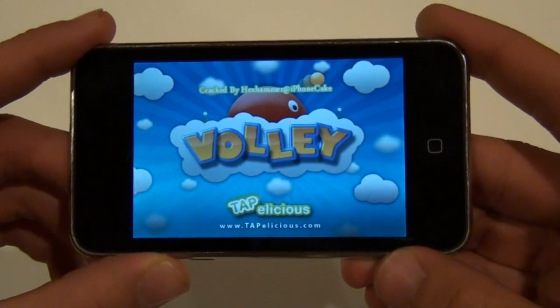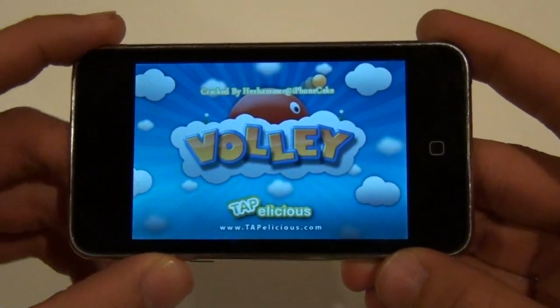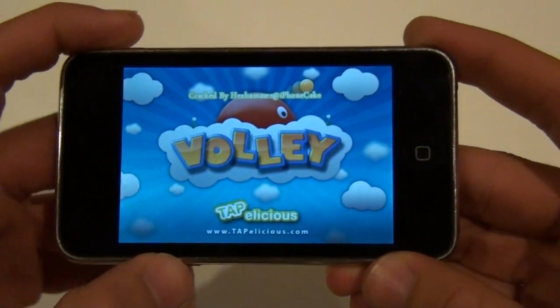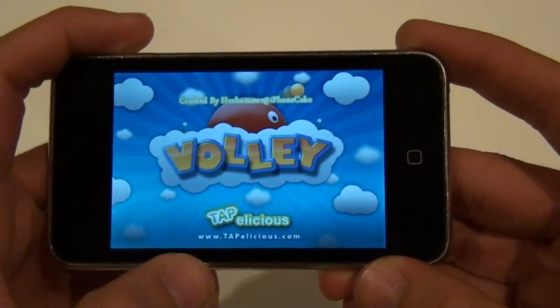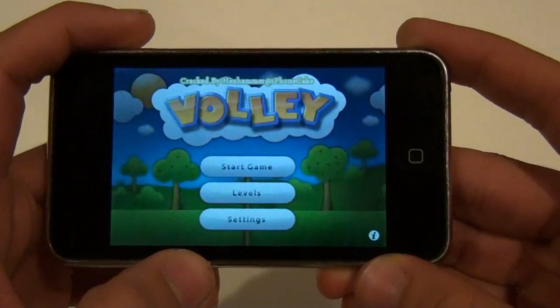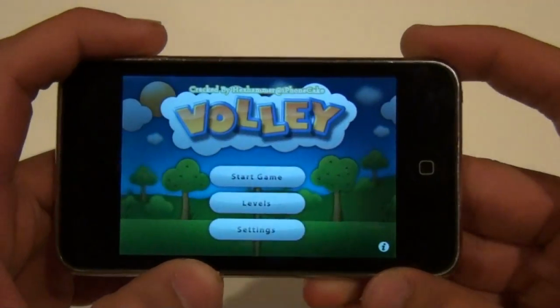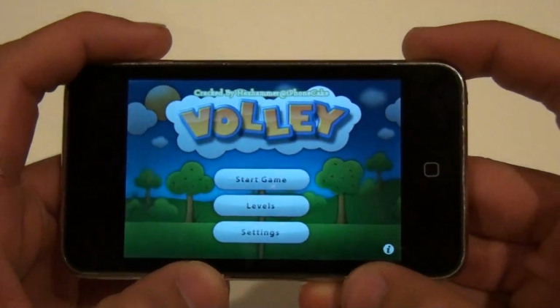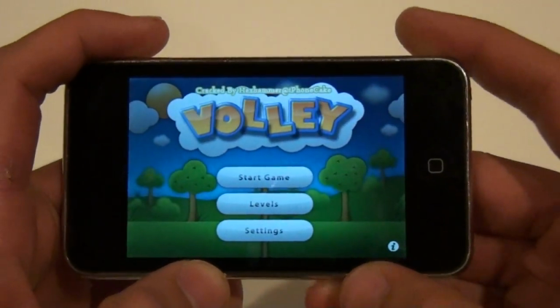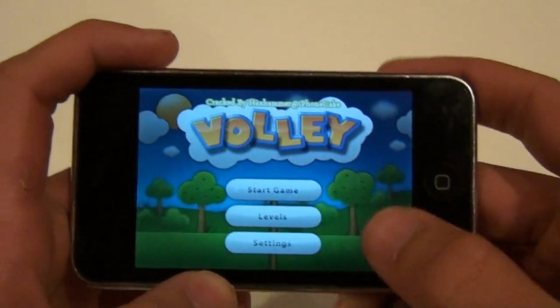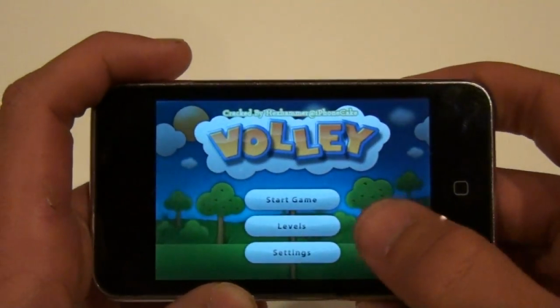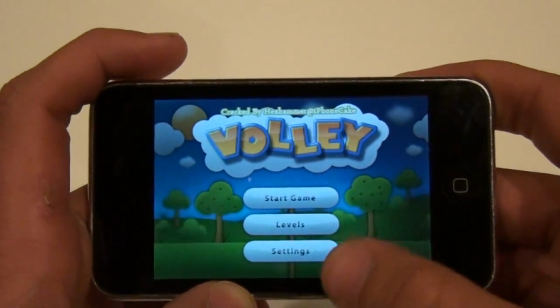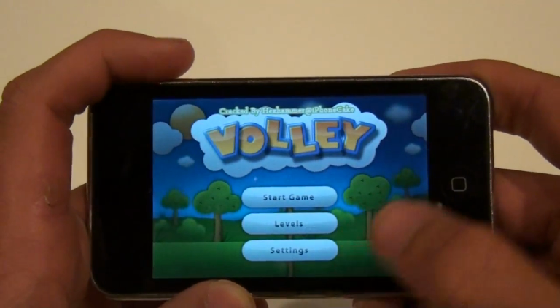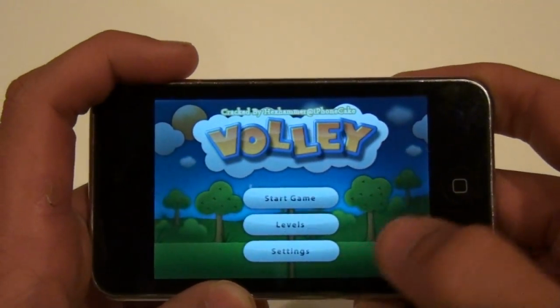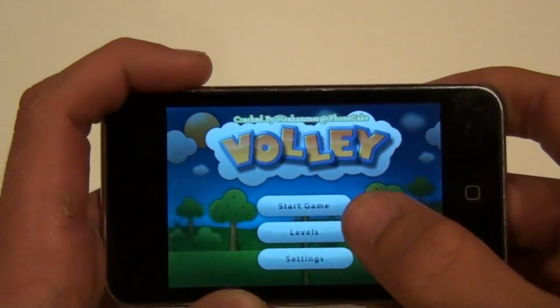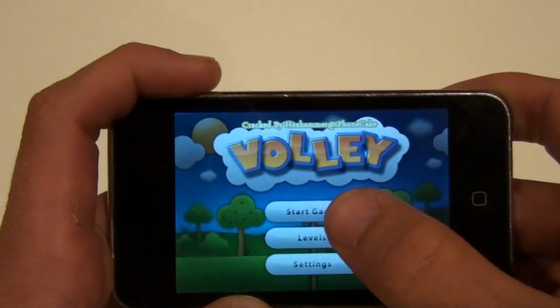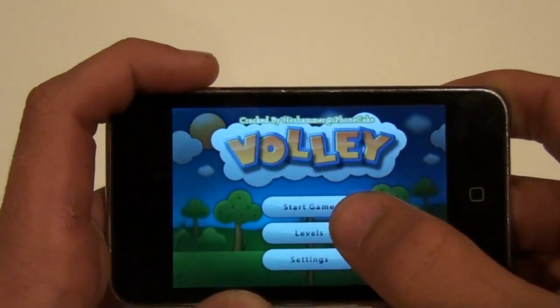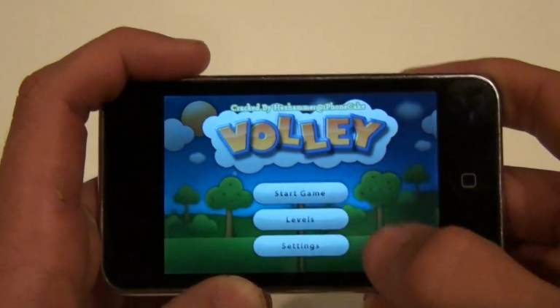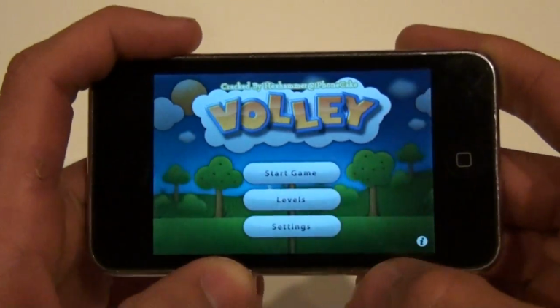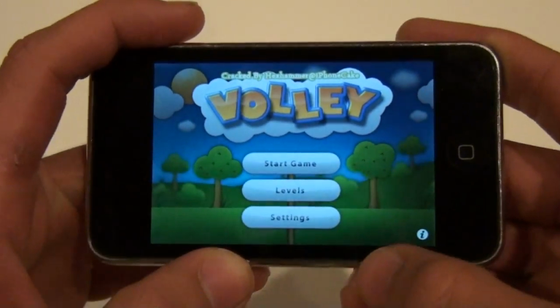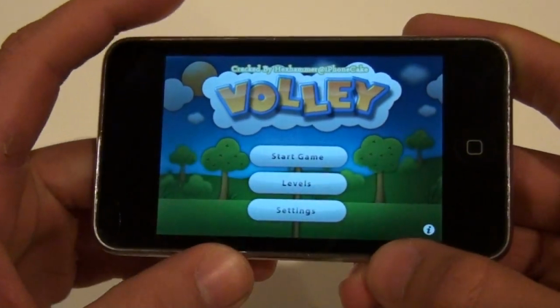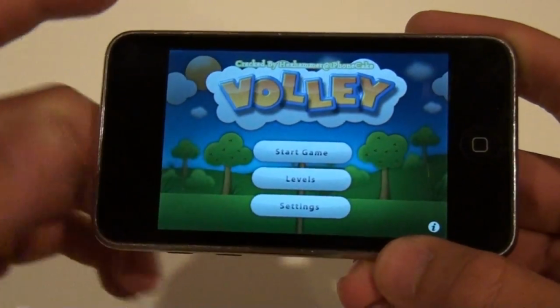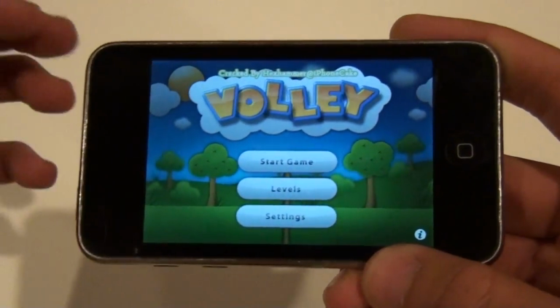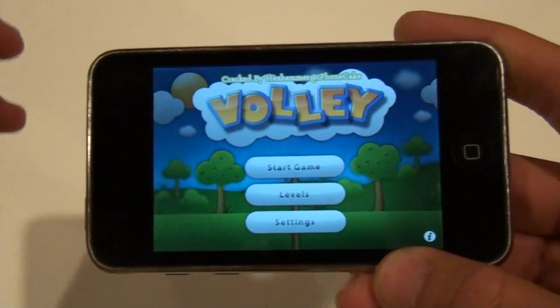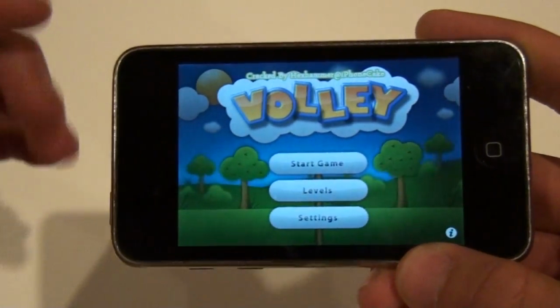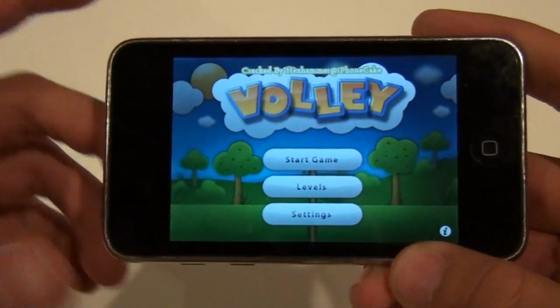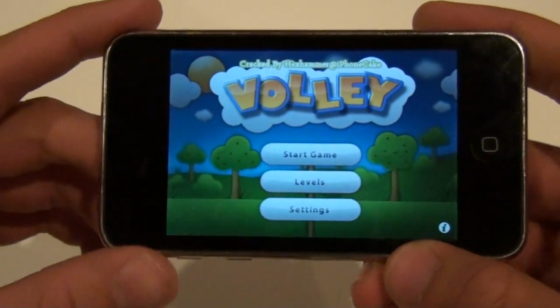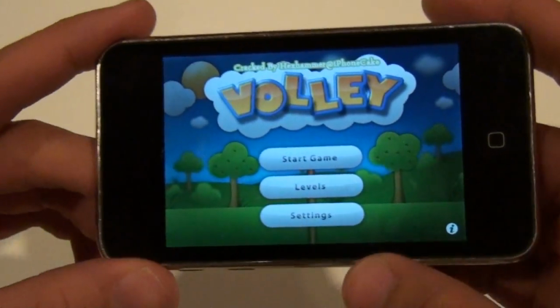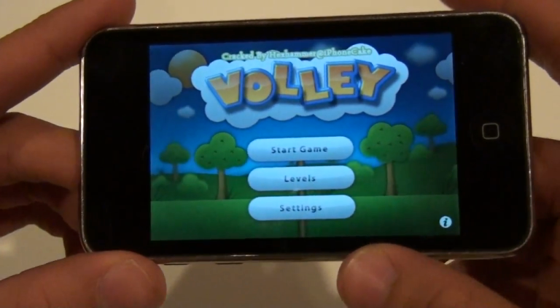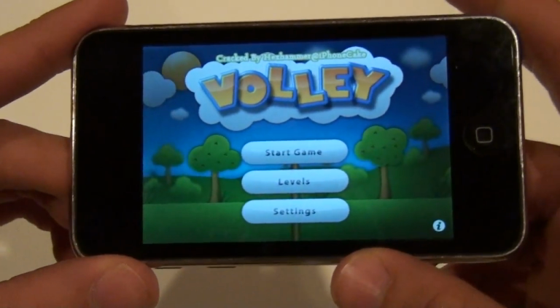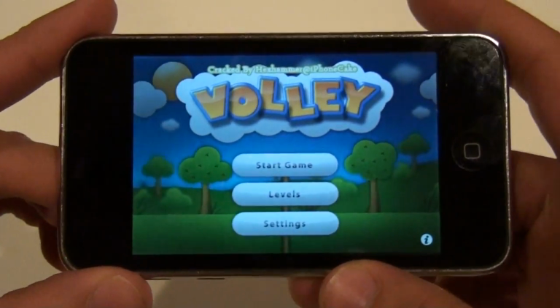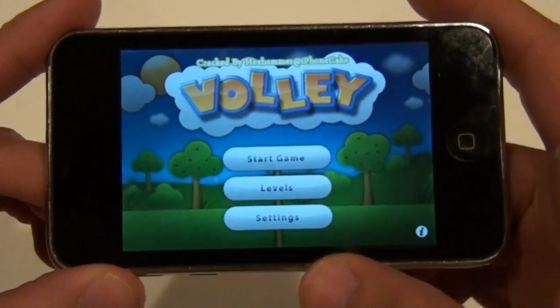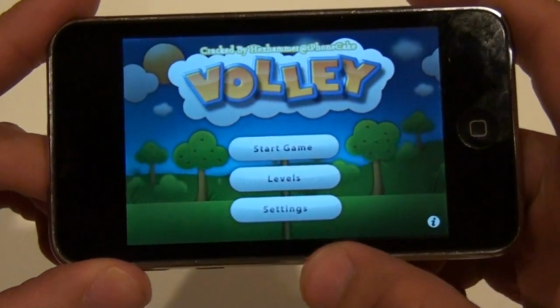It's Volleyball, except with these two little ball things. It's weird. I'll have to show you.